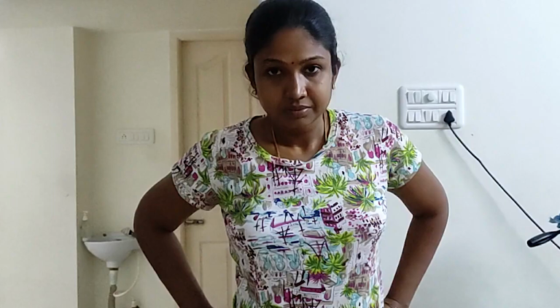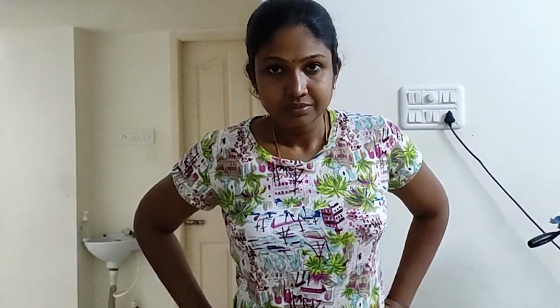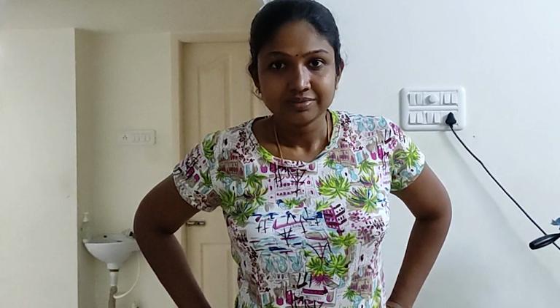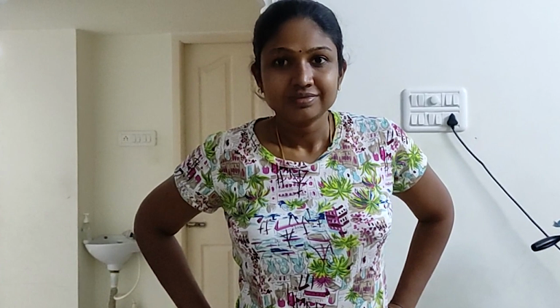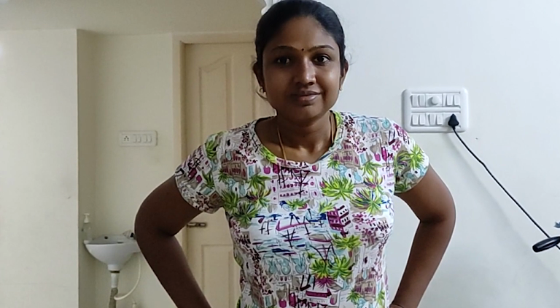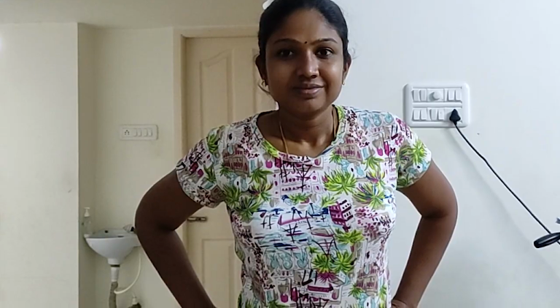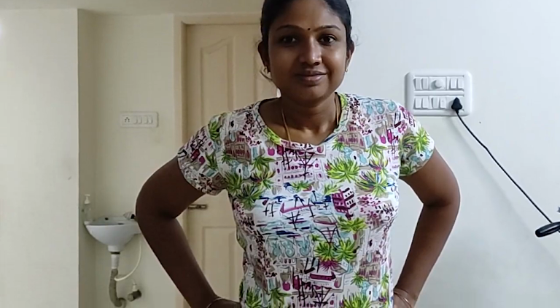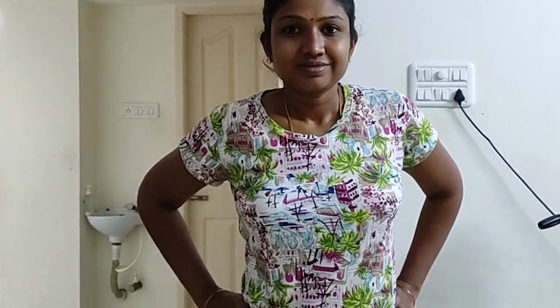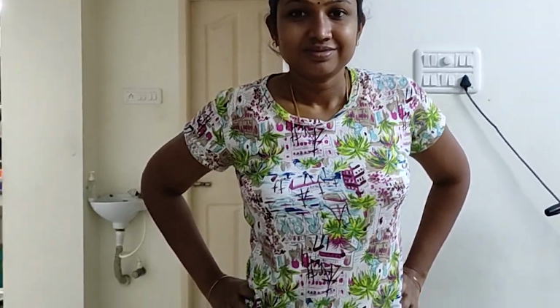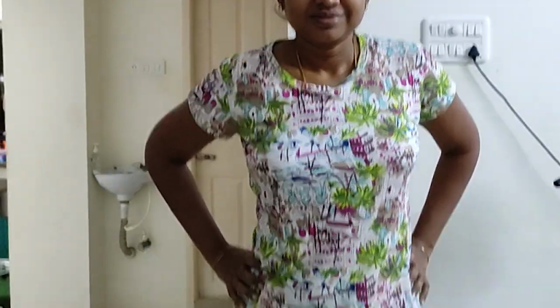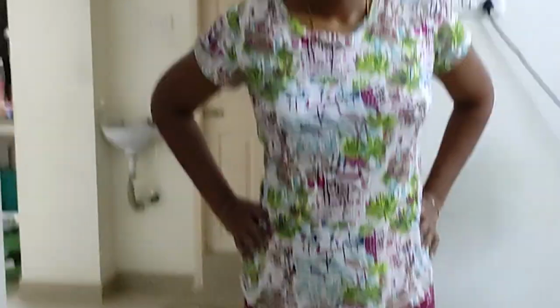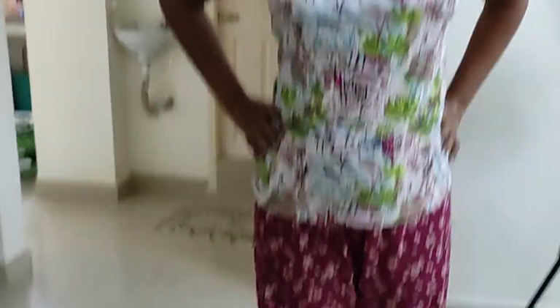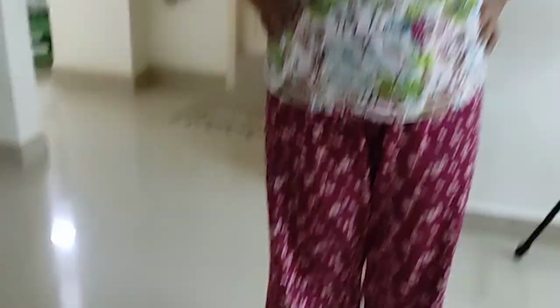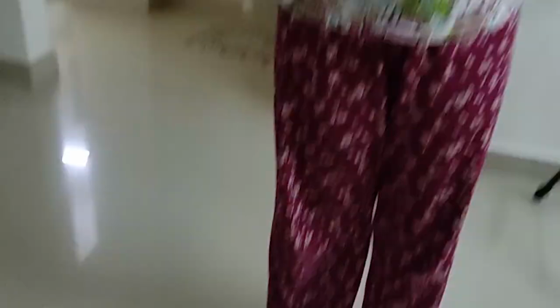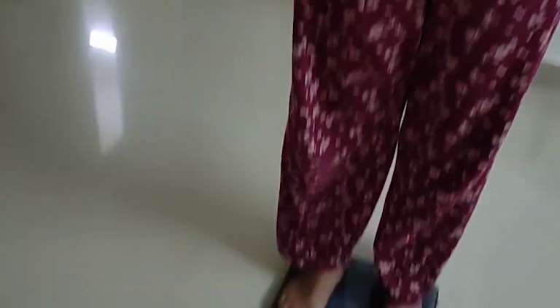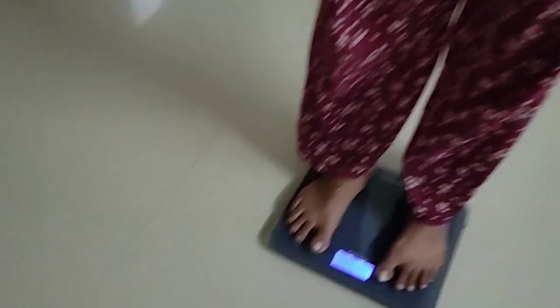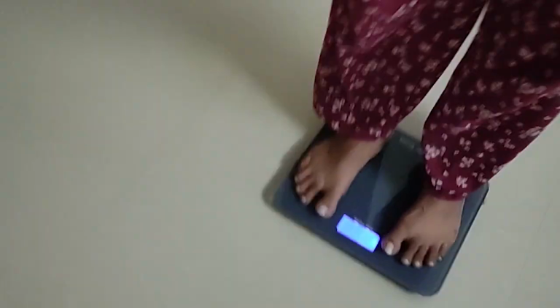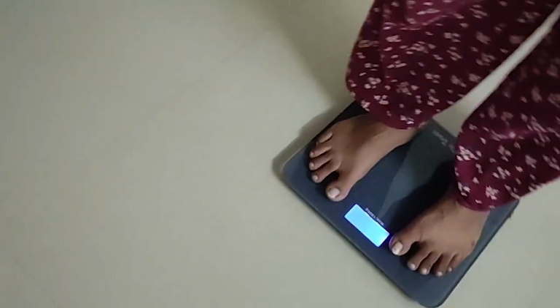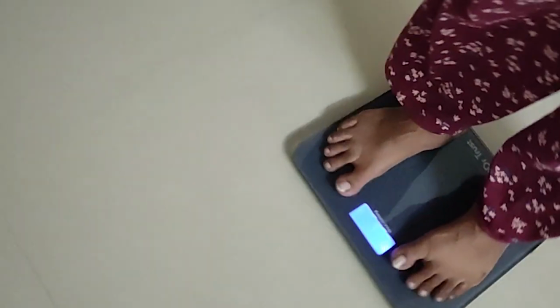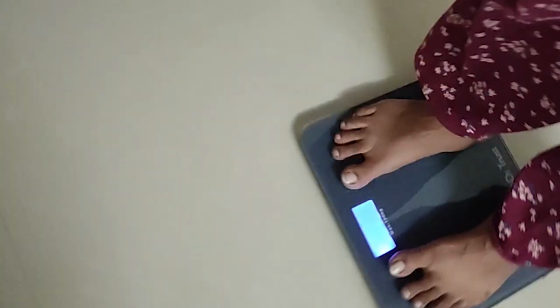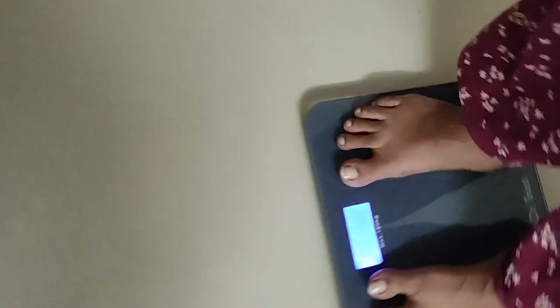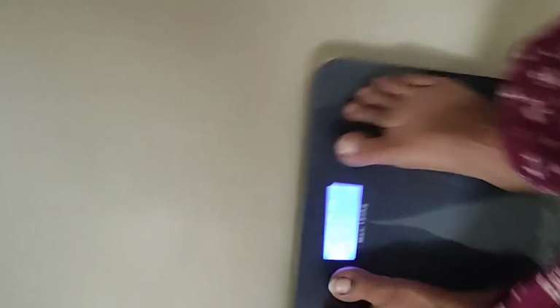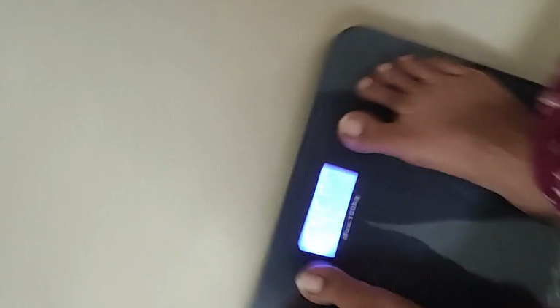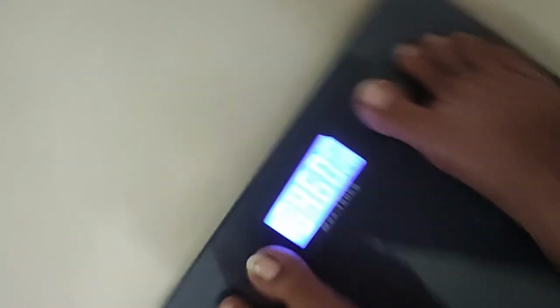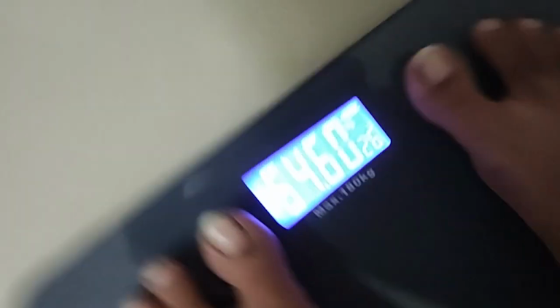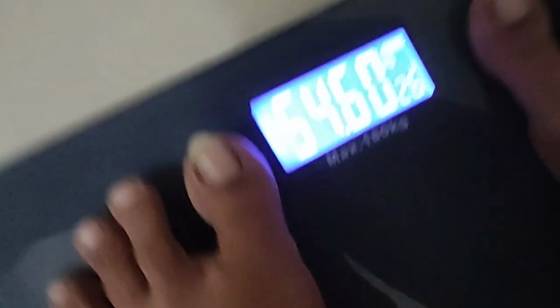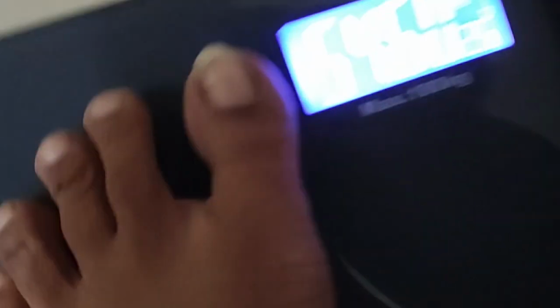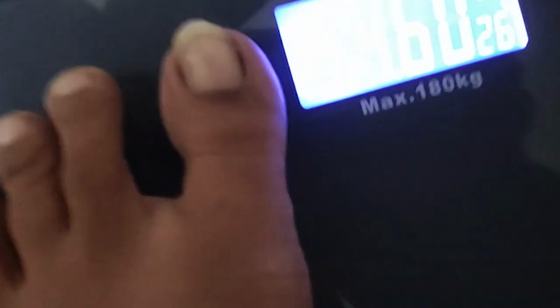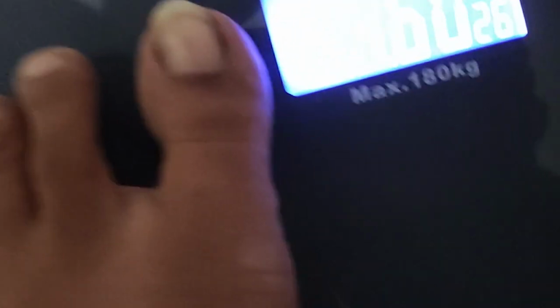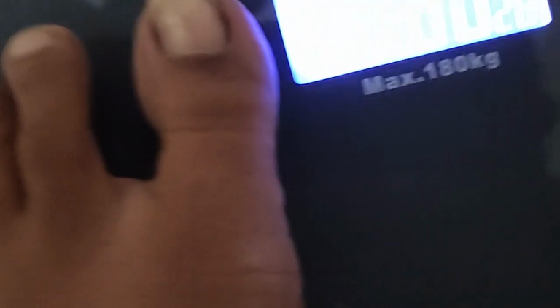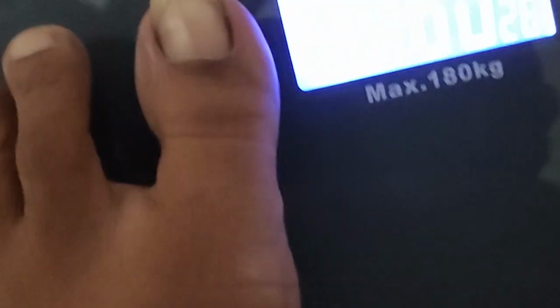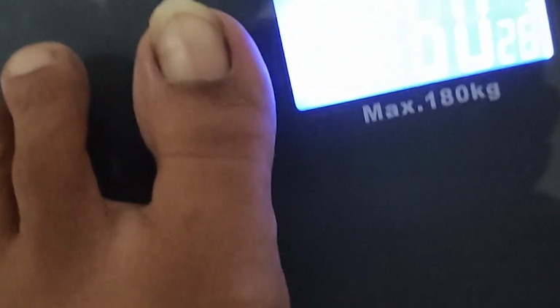Hello friends! Welcome to Nithi's family! This is the 100-day weight loss challenge, day 90 vlog. Let's go to the video.